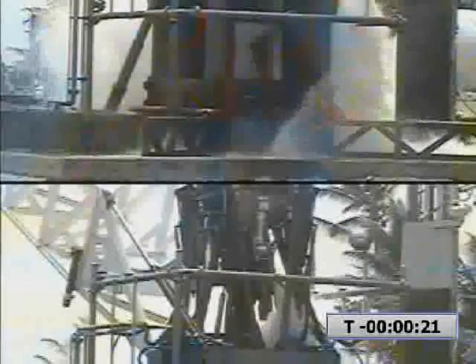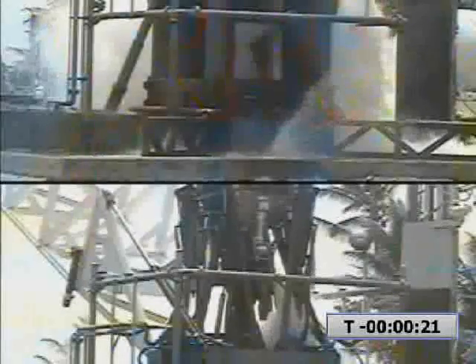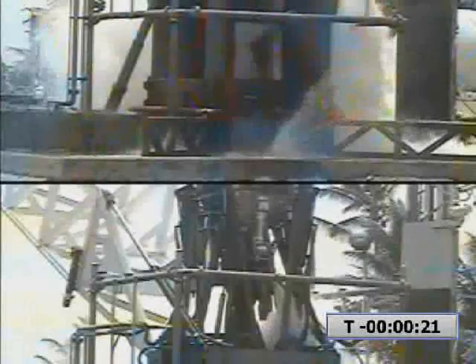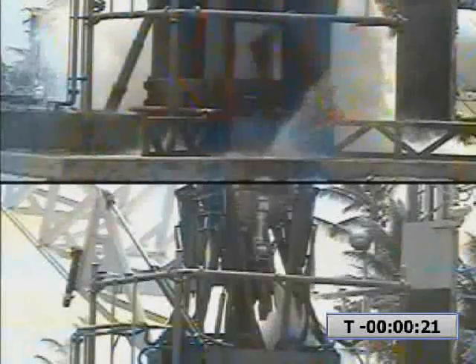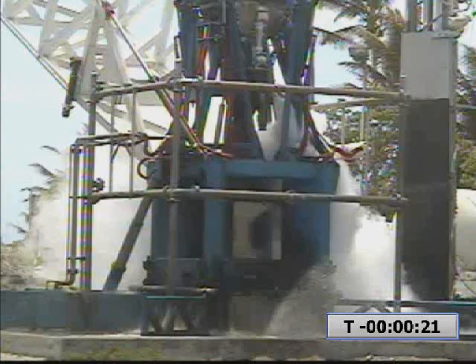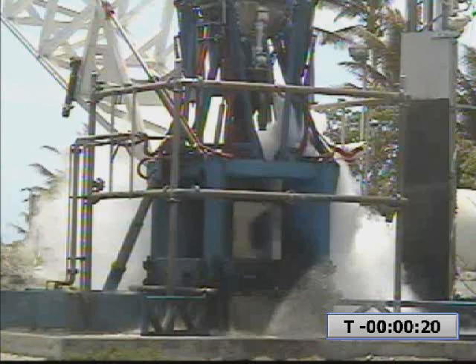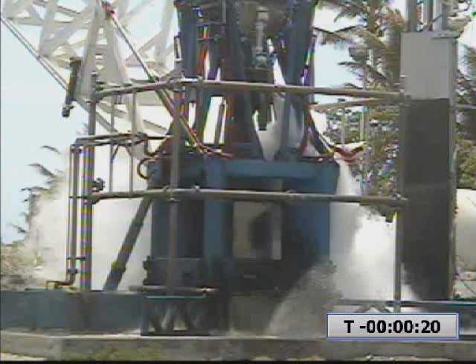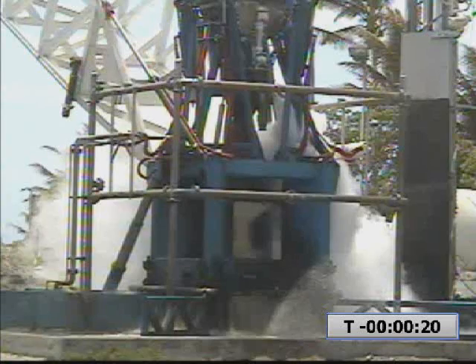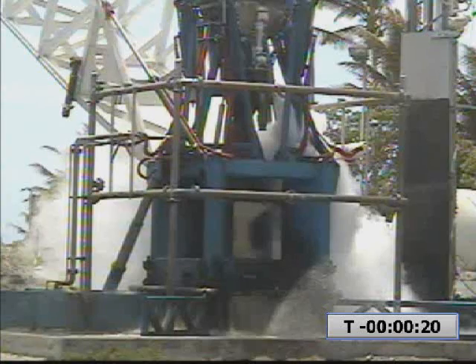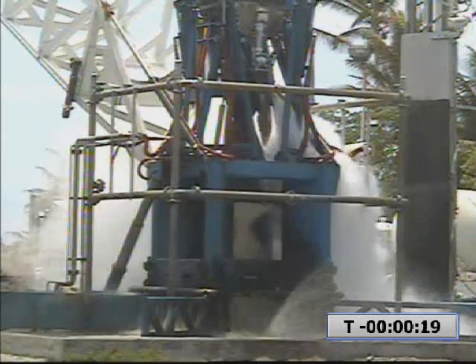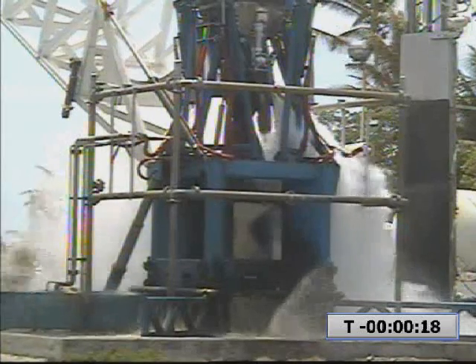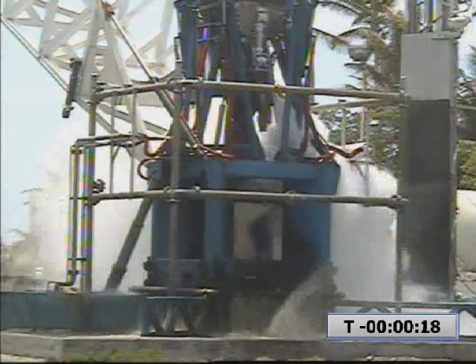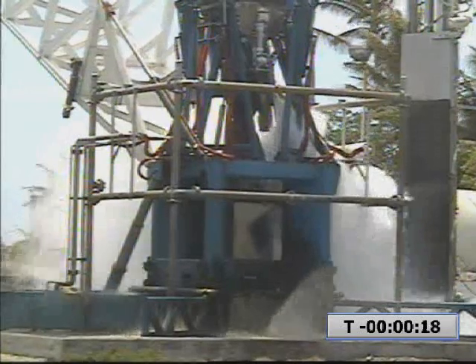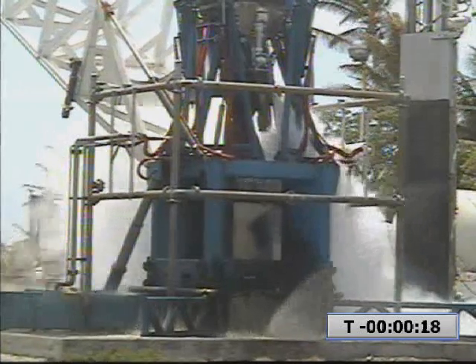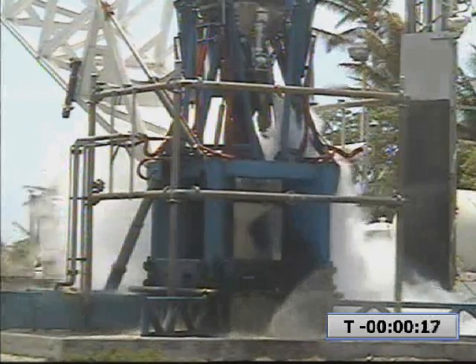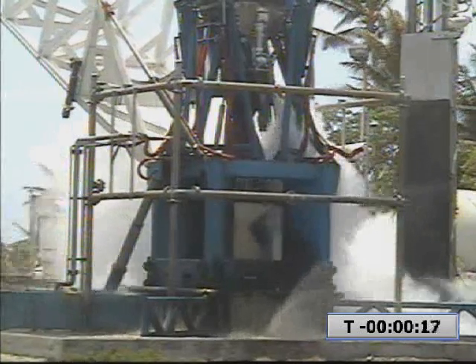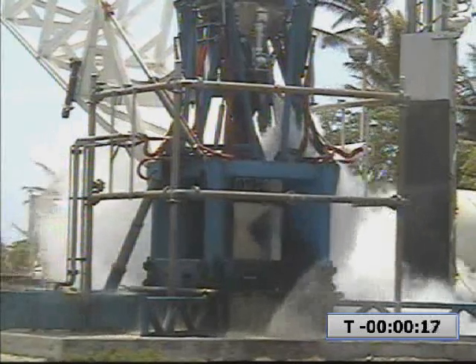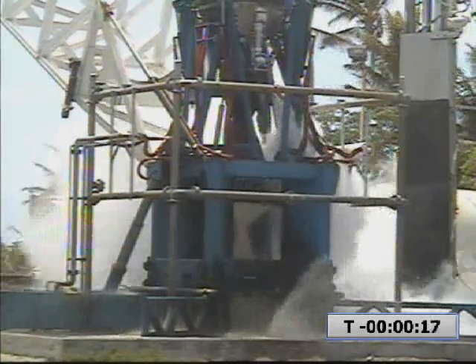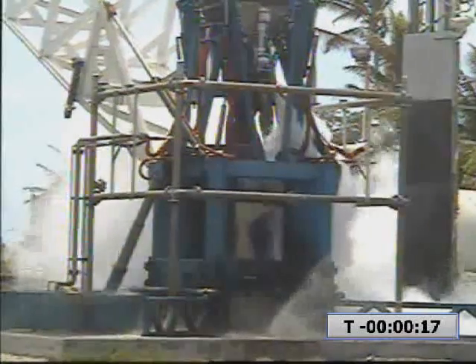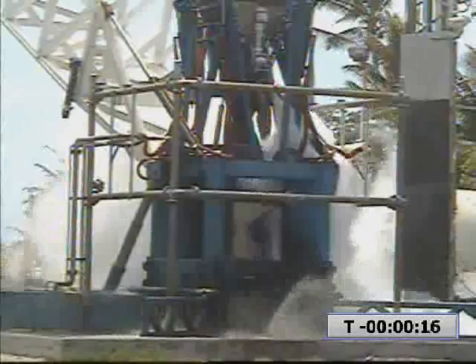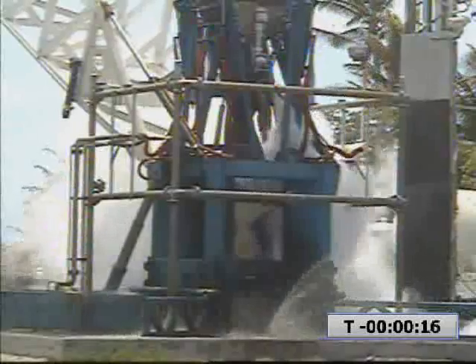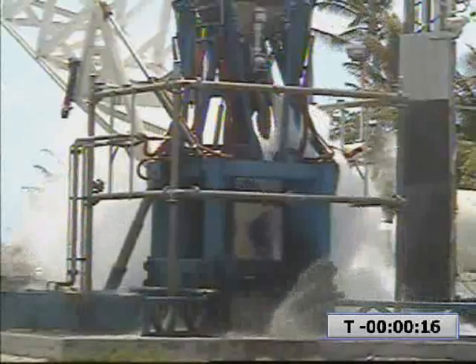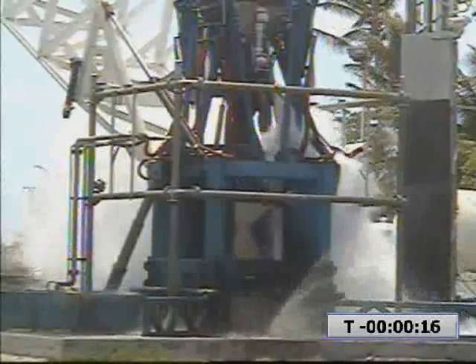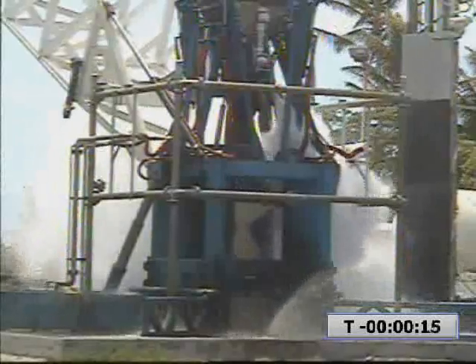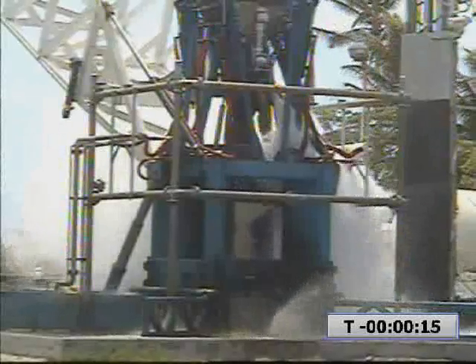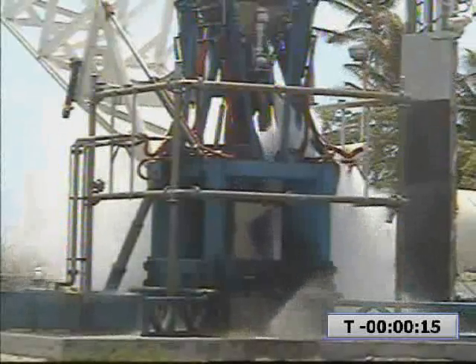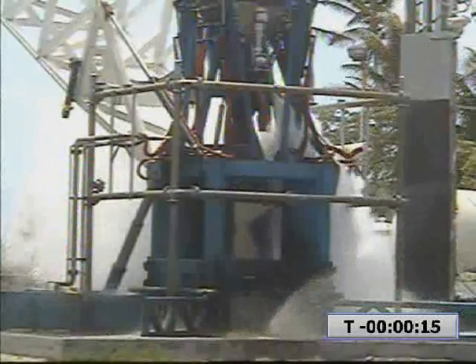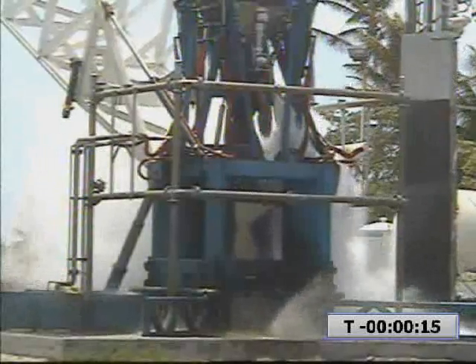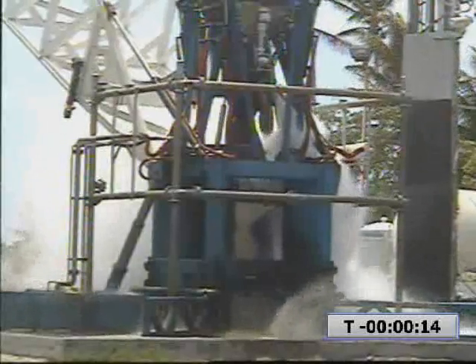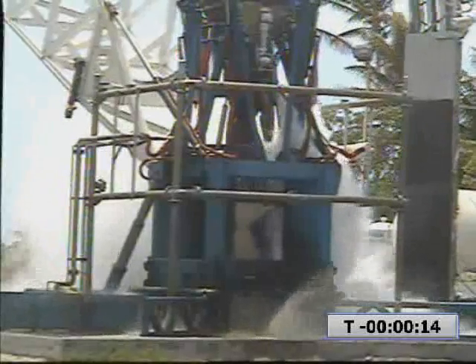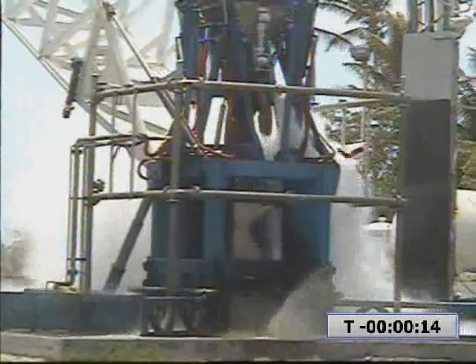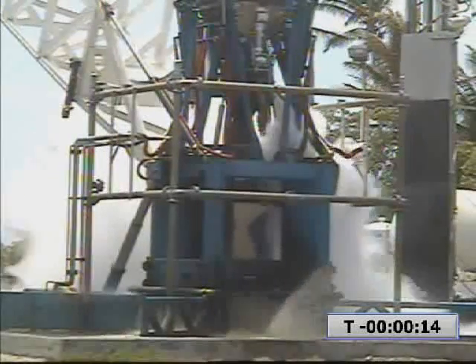20 seconds. Second stage tanks pressing. First stage tank pressure nominal. Second stage tank pressure nominal.